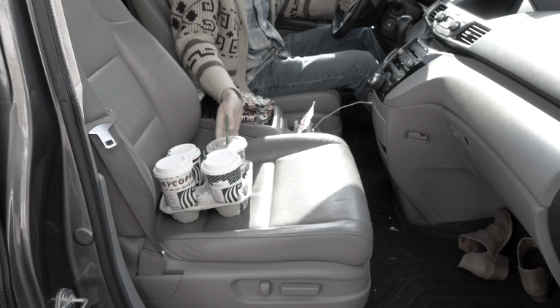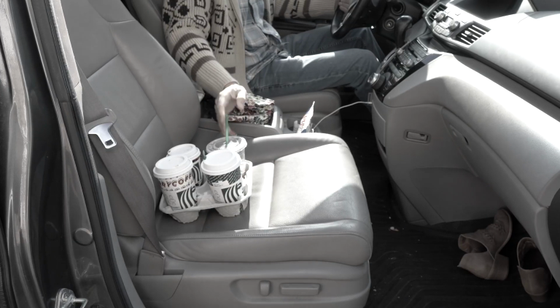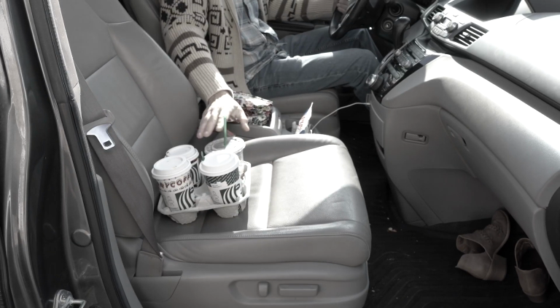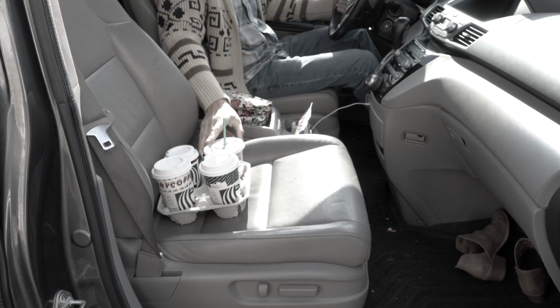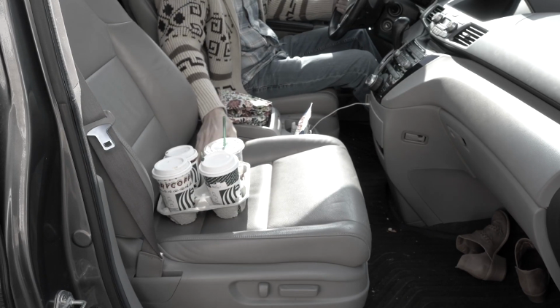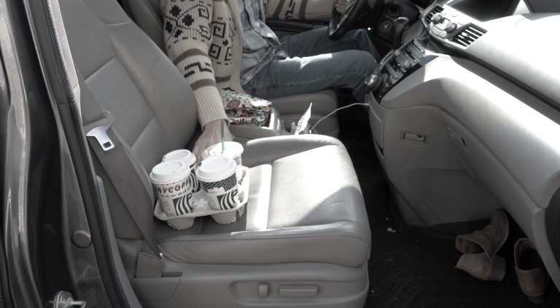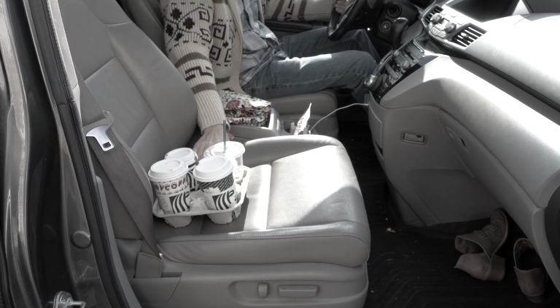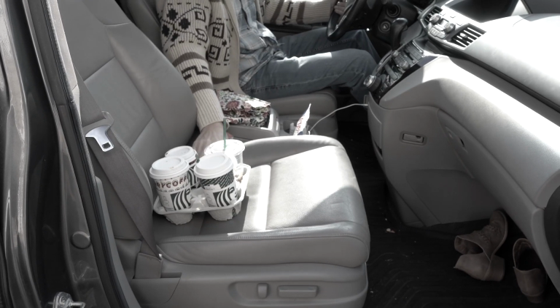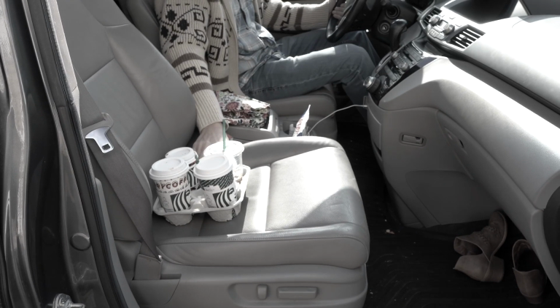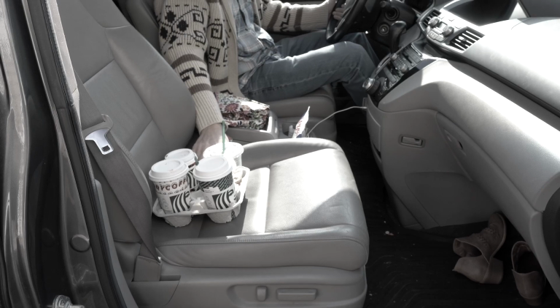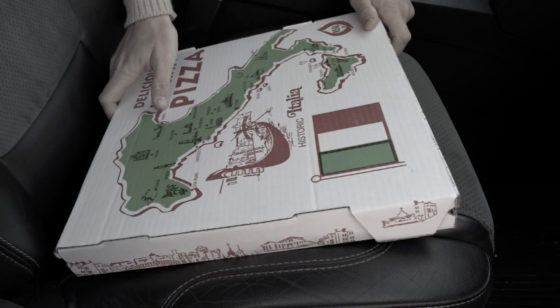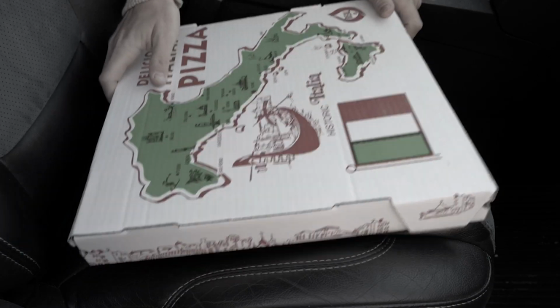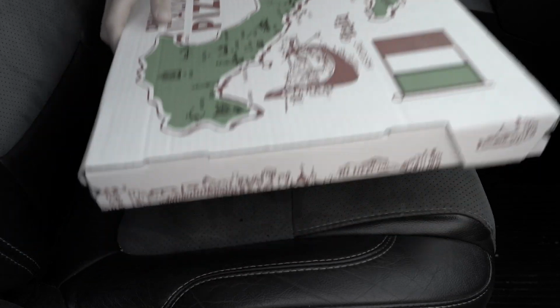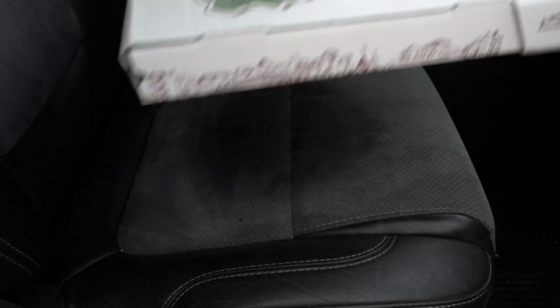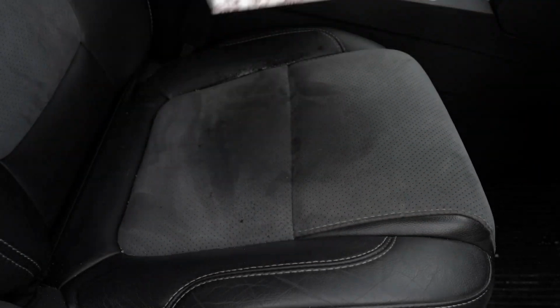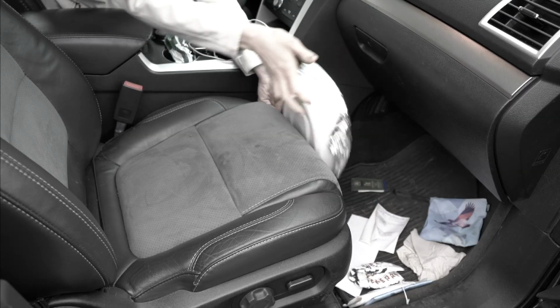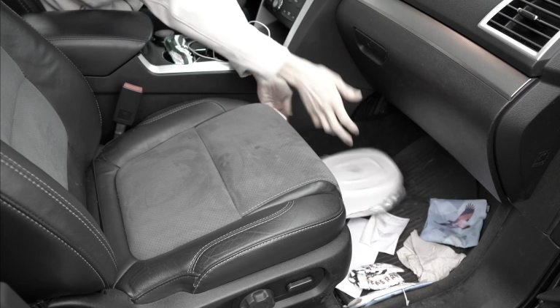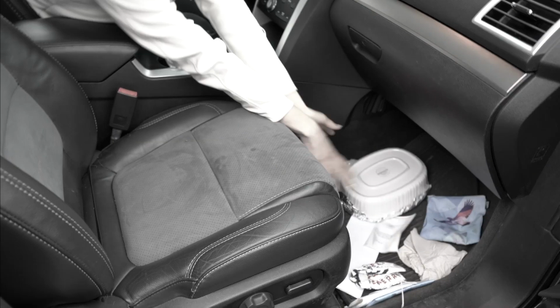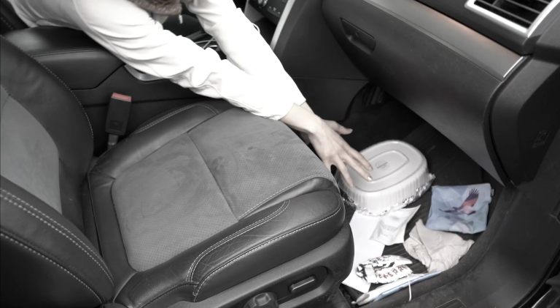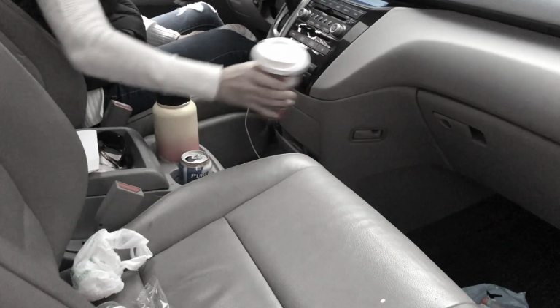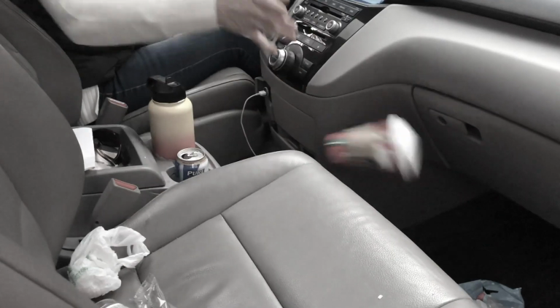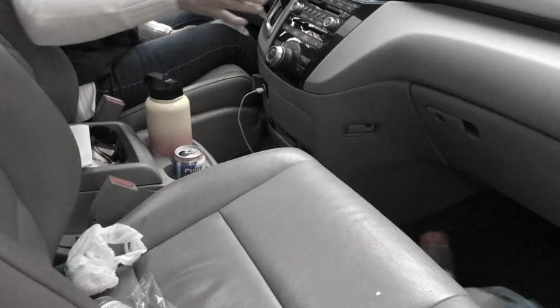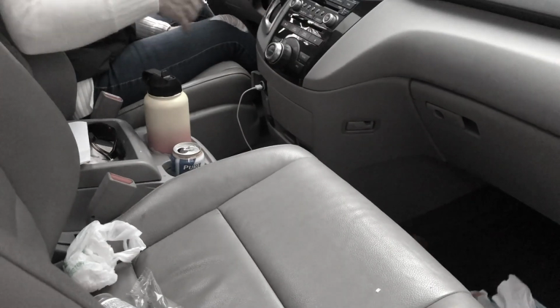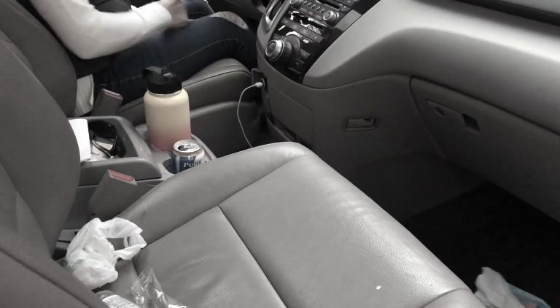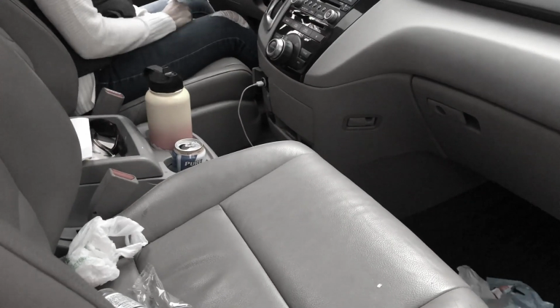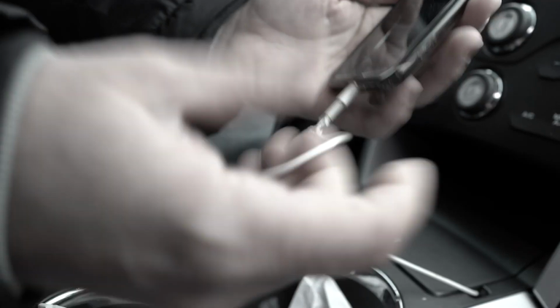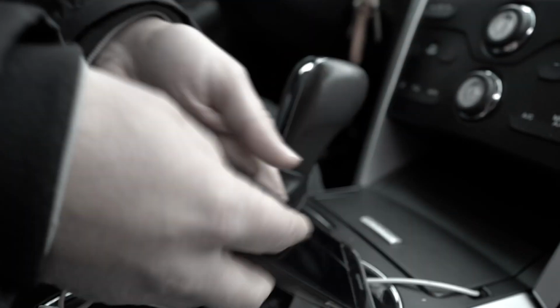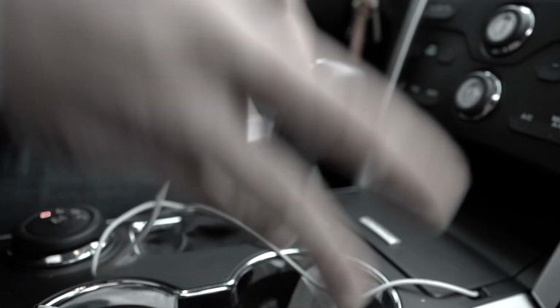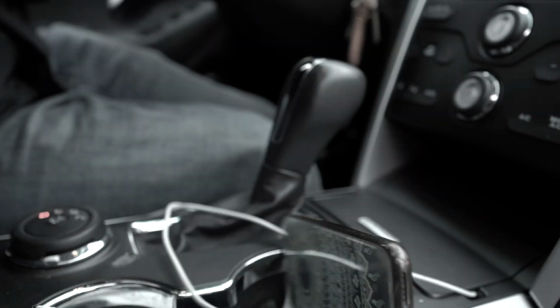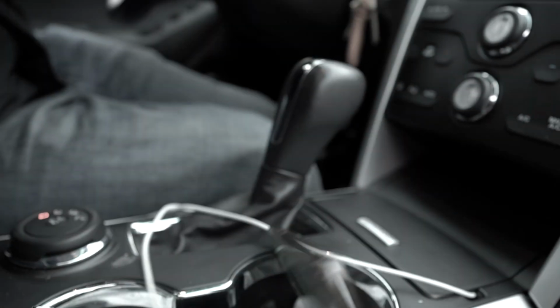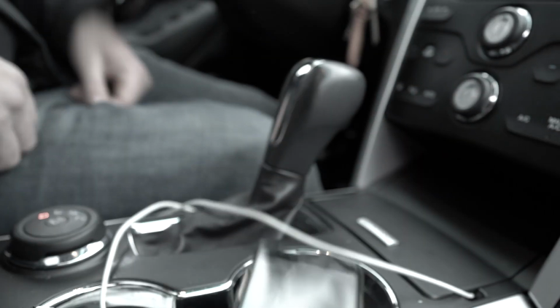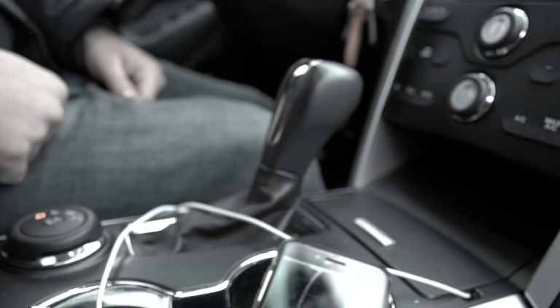If you drive a car, you have a slanted seat next to you. Food ruins your seat, stuff flies off the seat, cup holders are full — it's distracting and annoying.